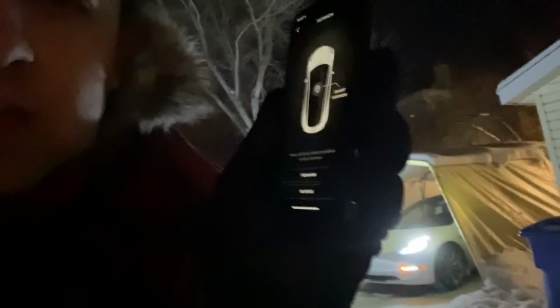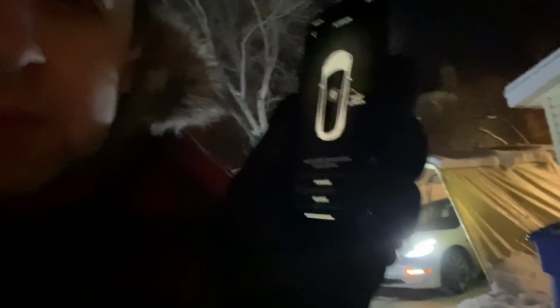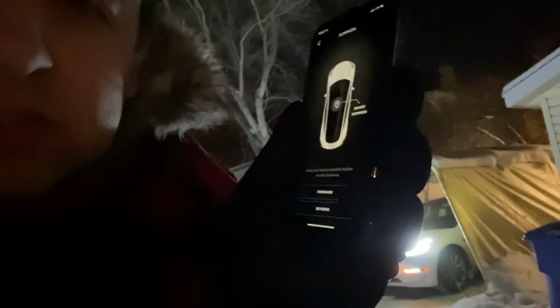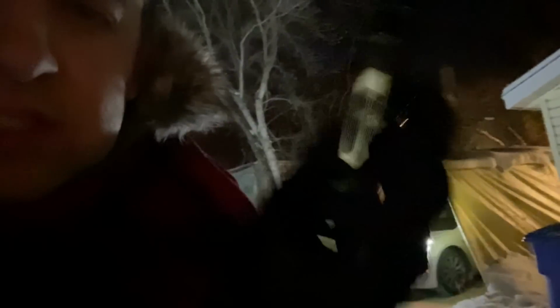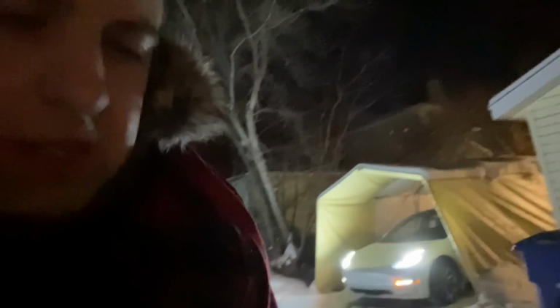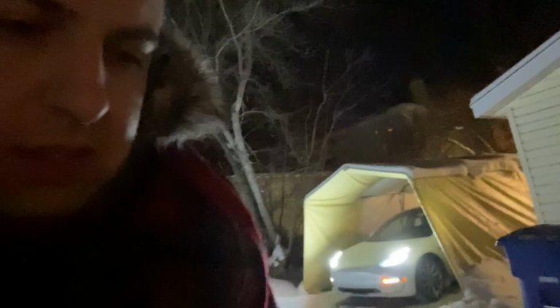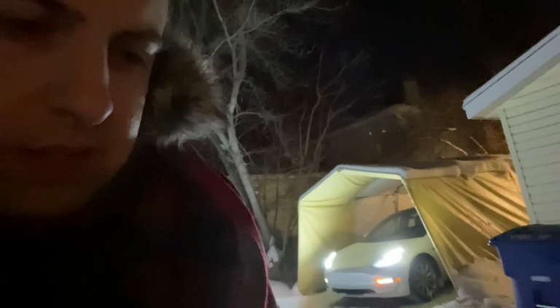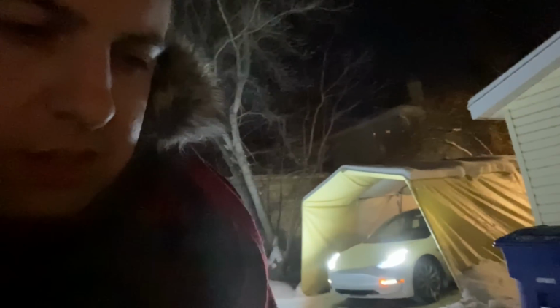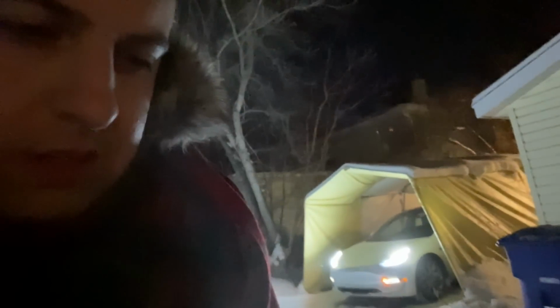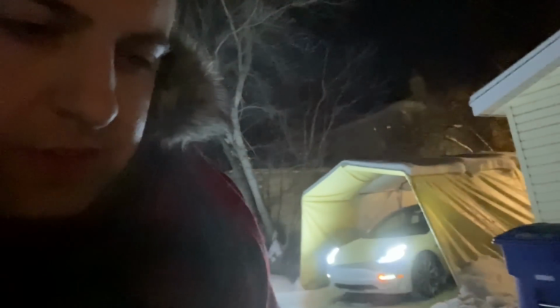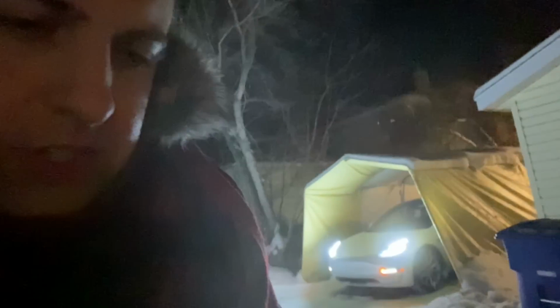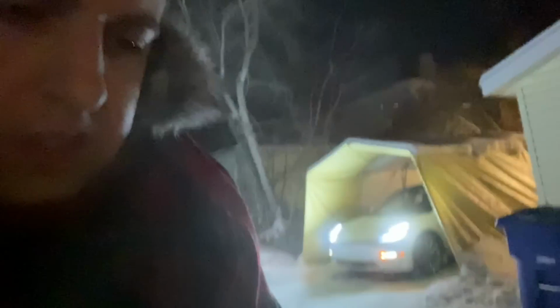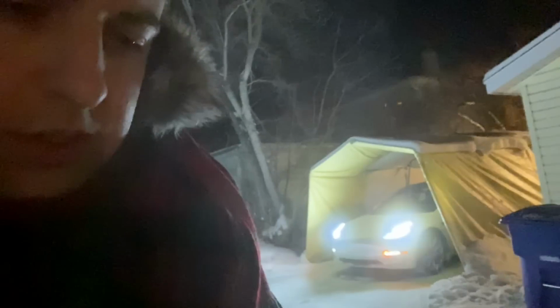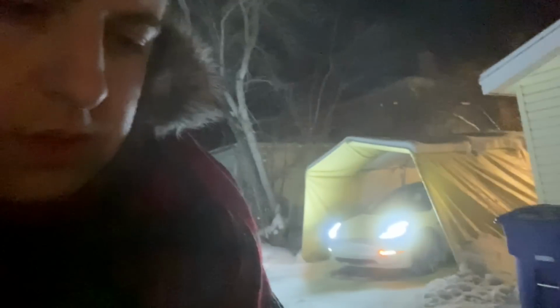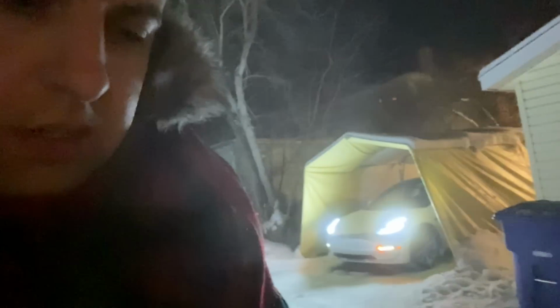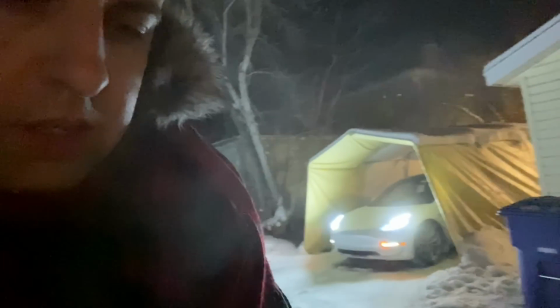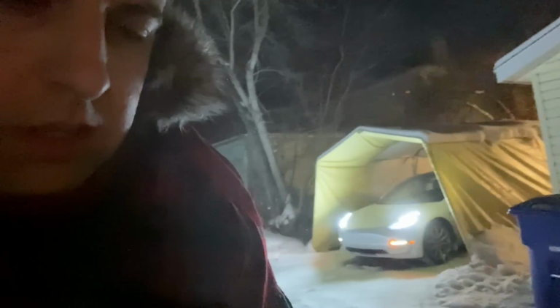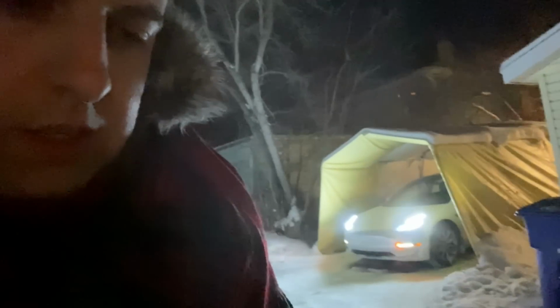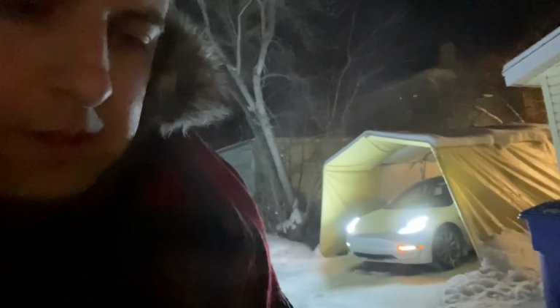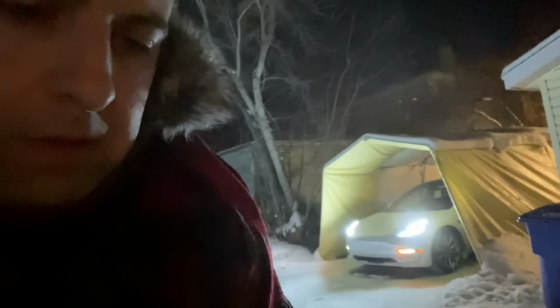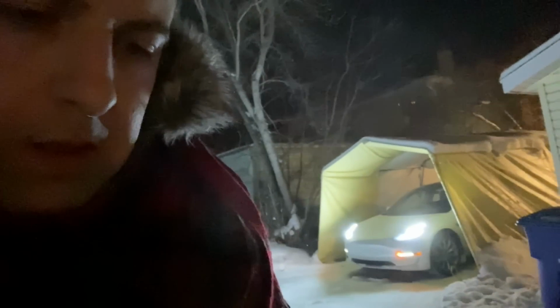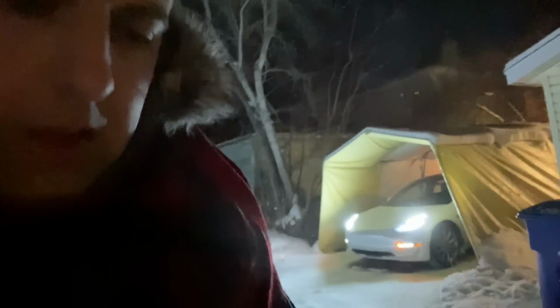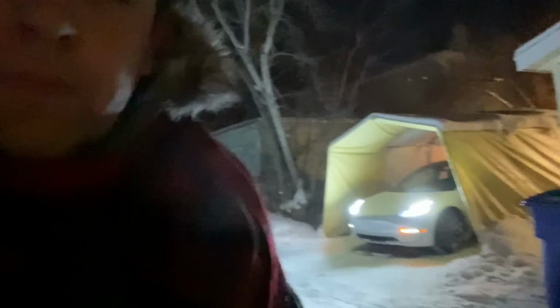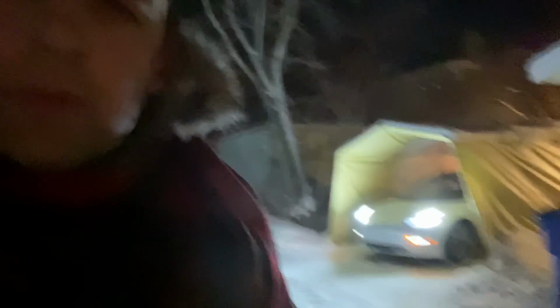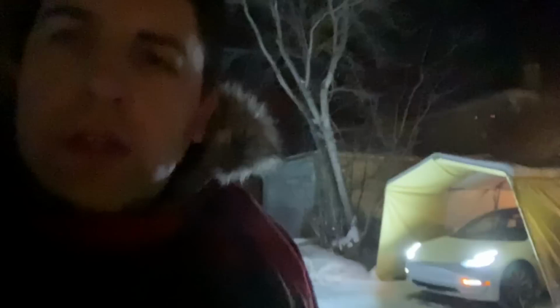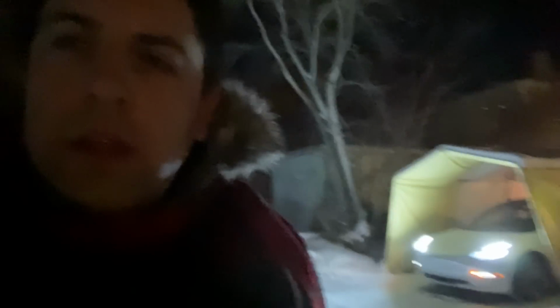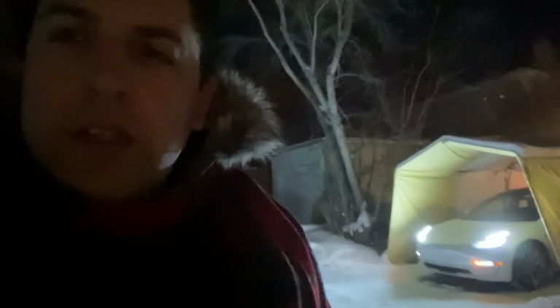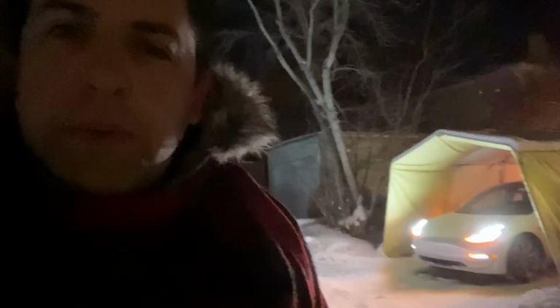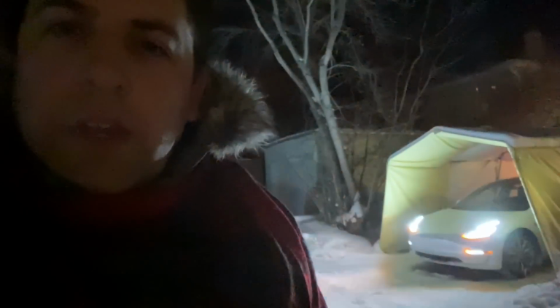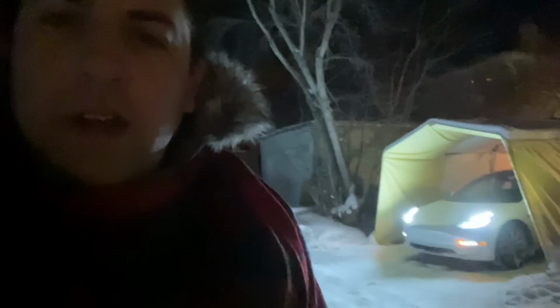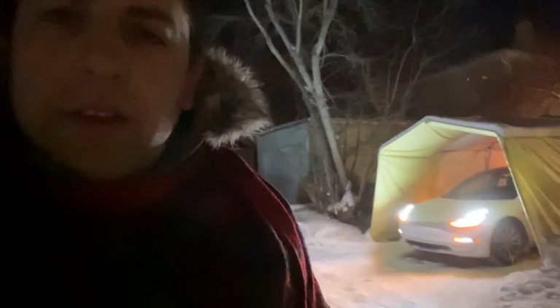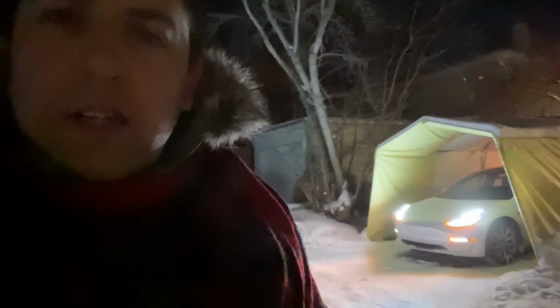I'm going to use the summon feature to pull the car out of the garage.